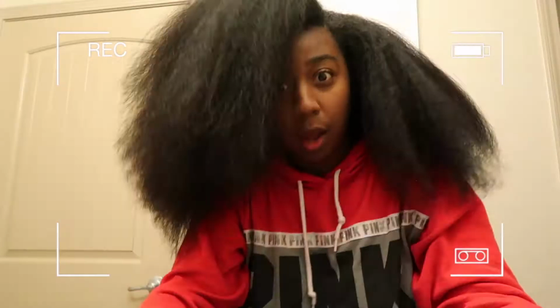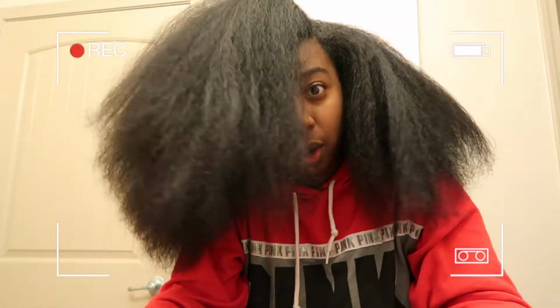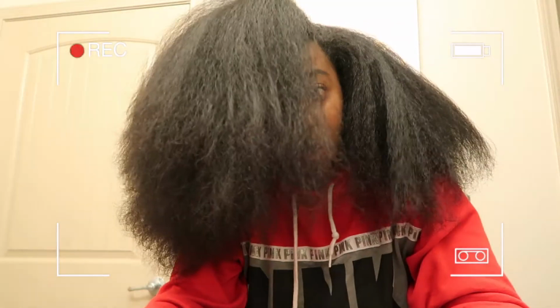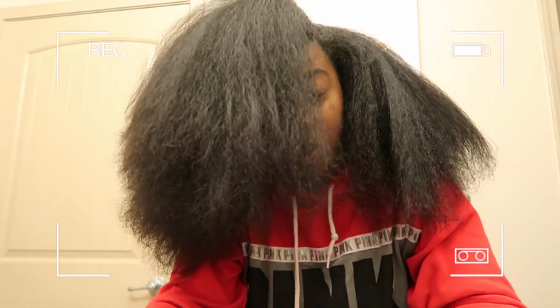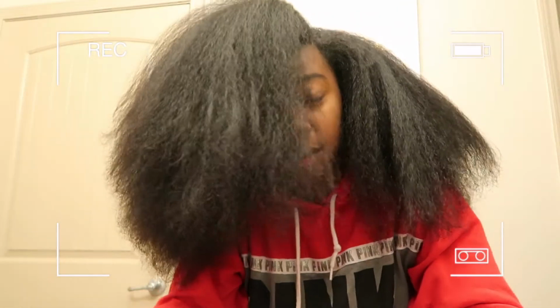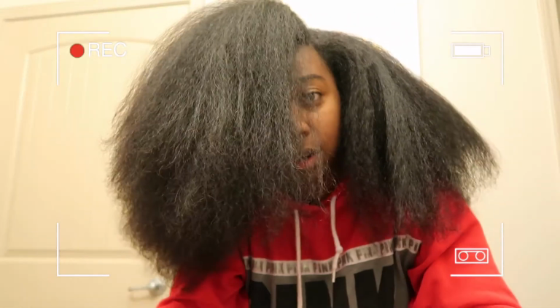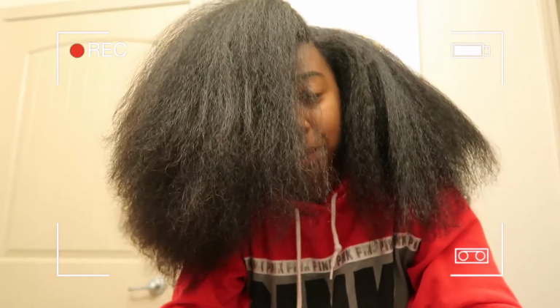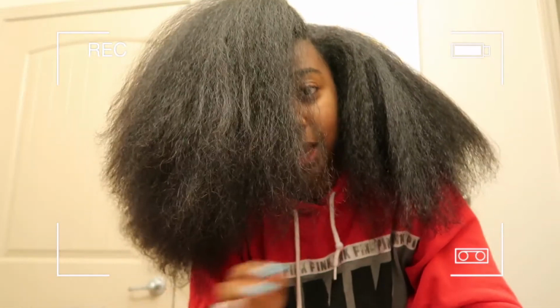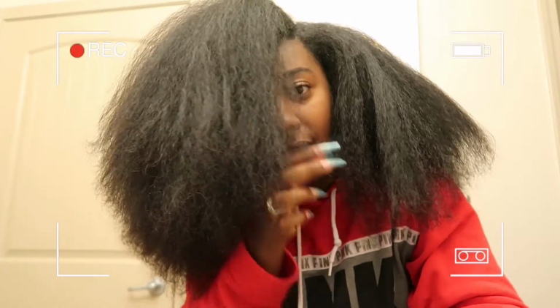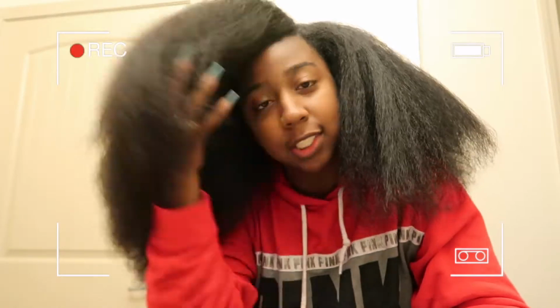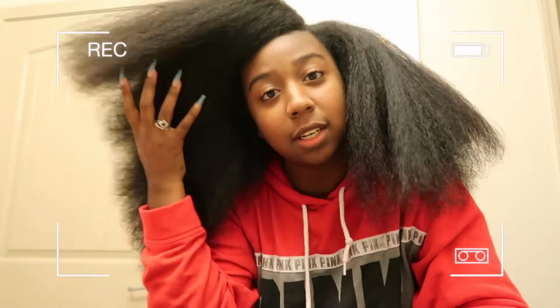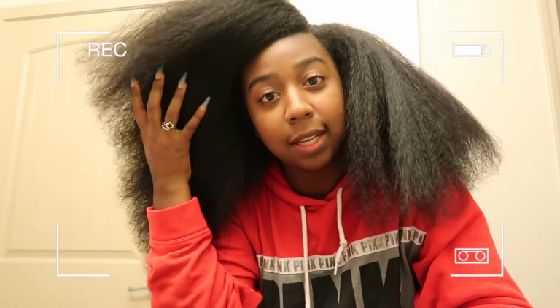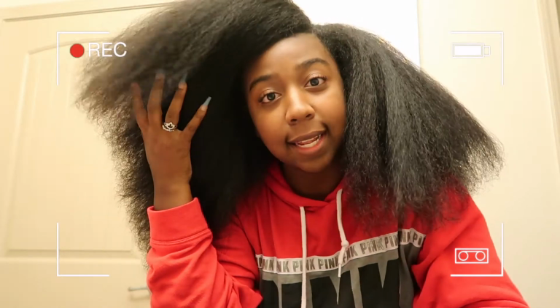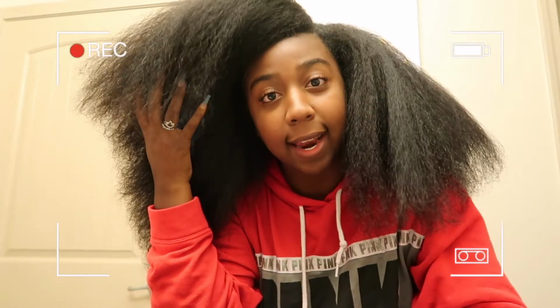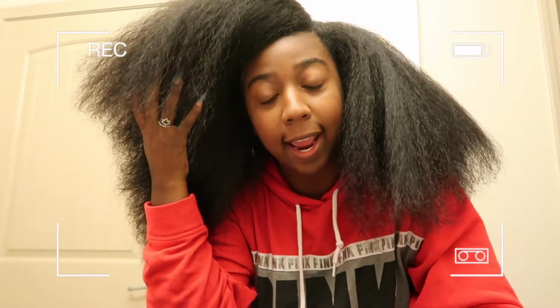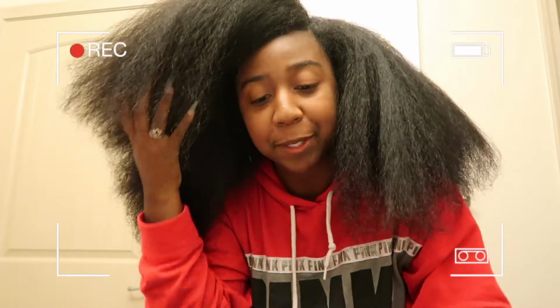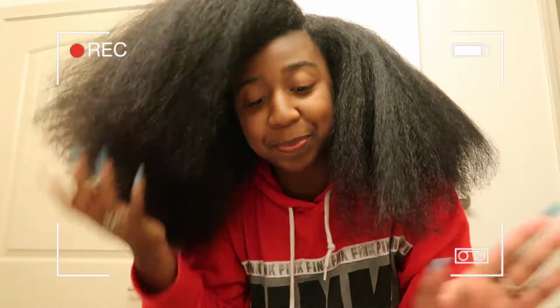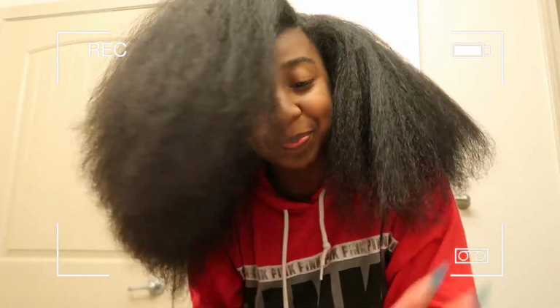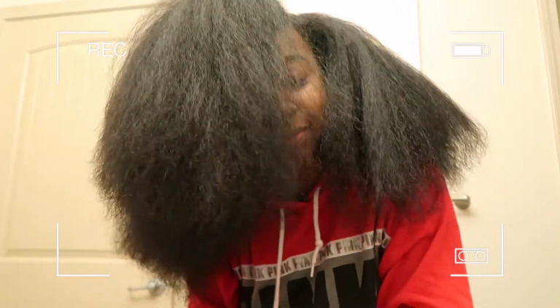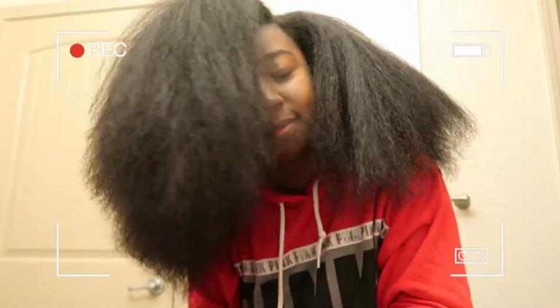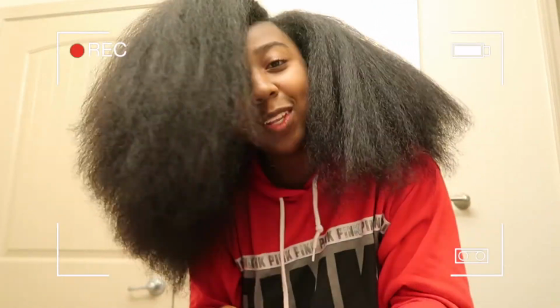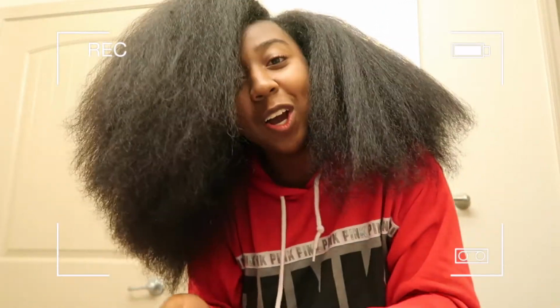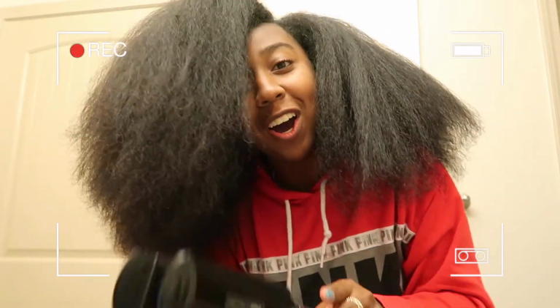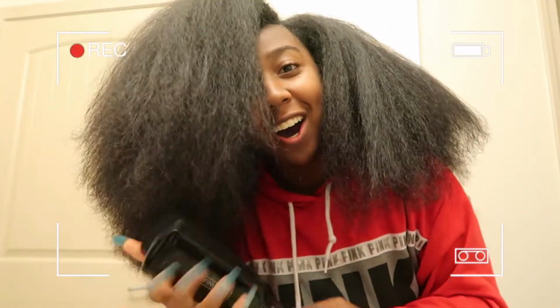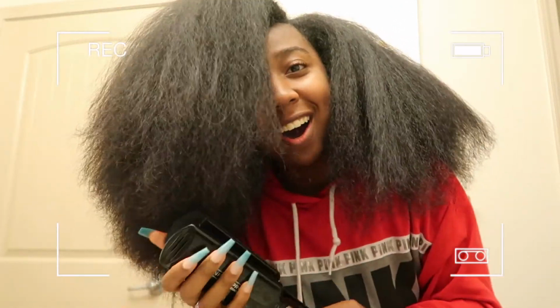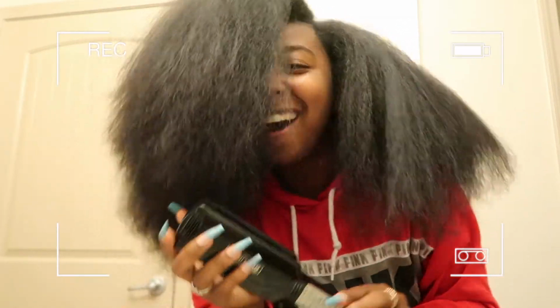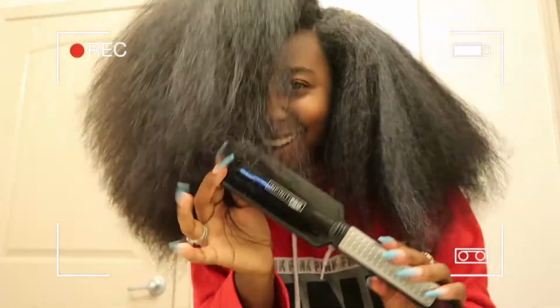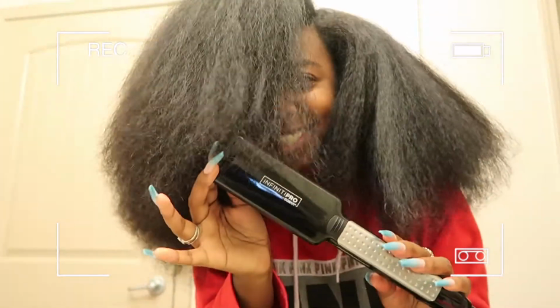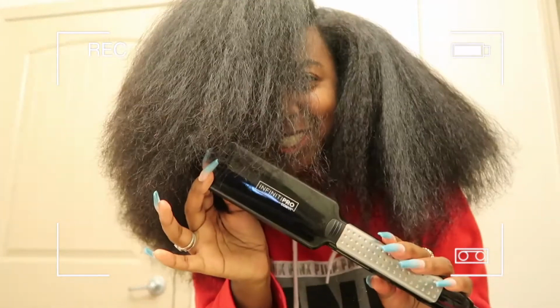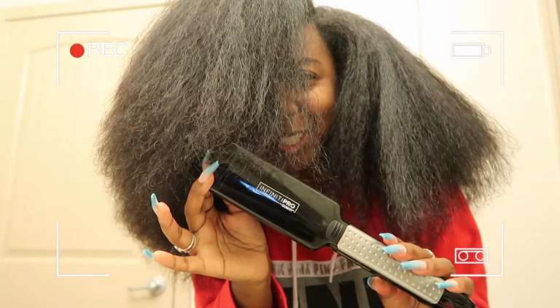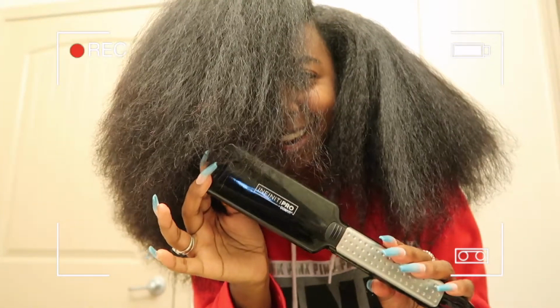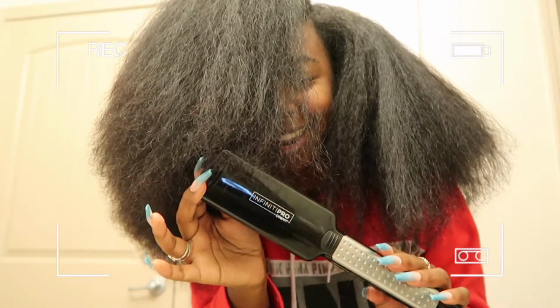Oh my gosh, it's a lot of hair on the straightening.